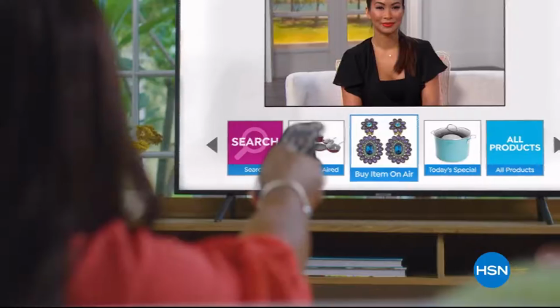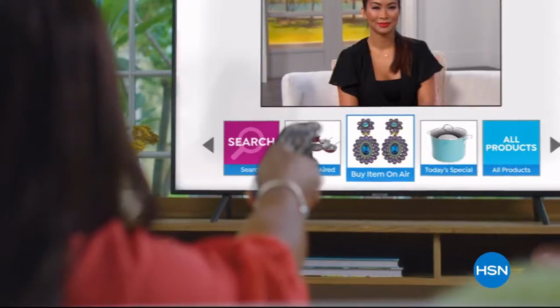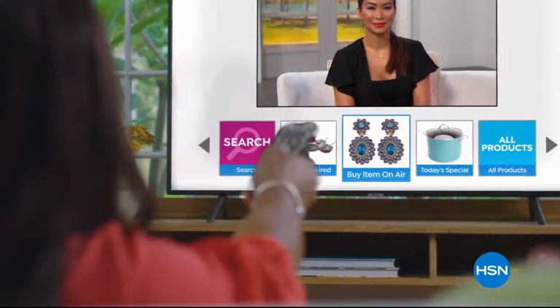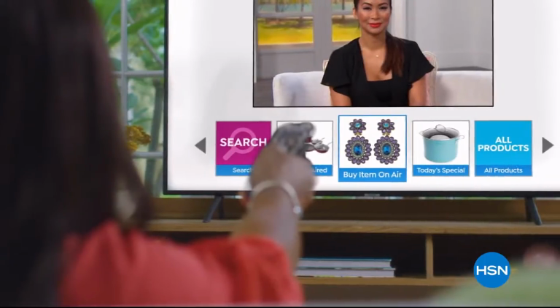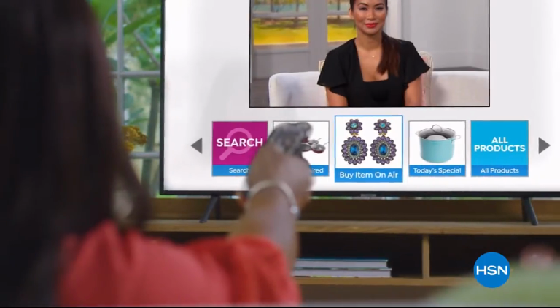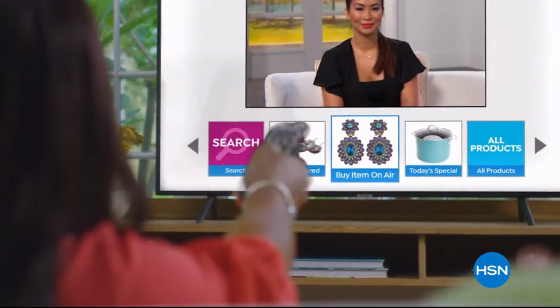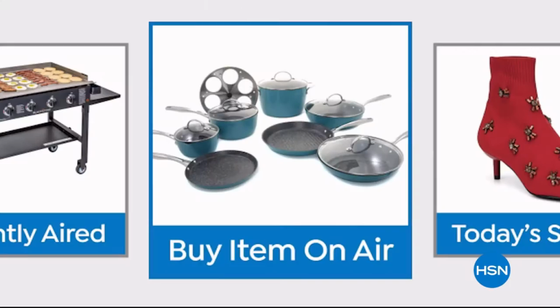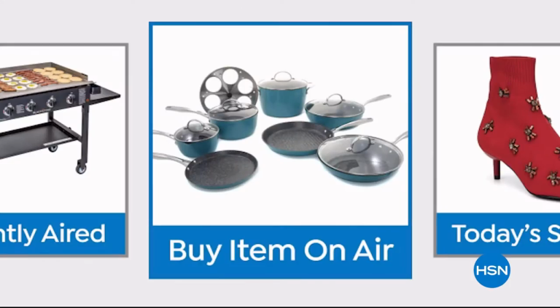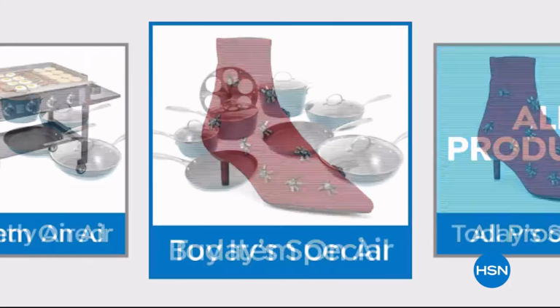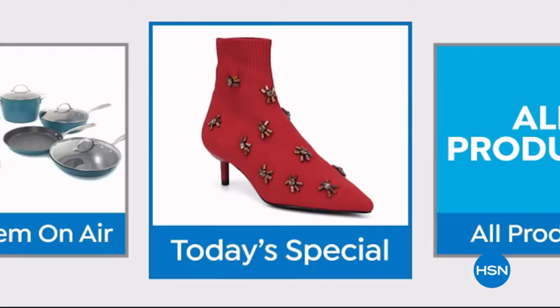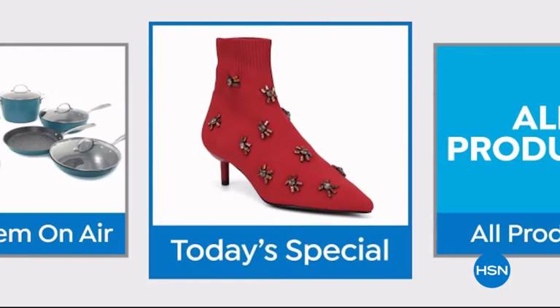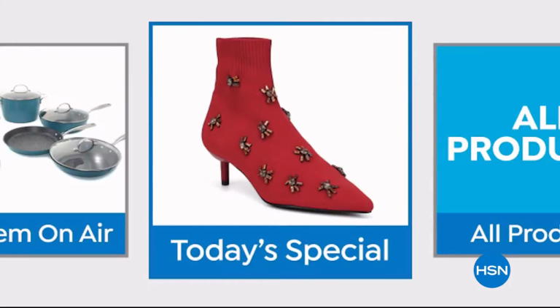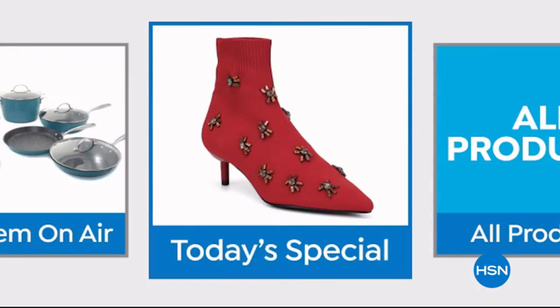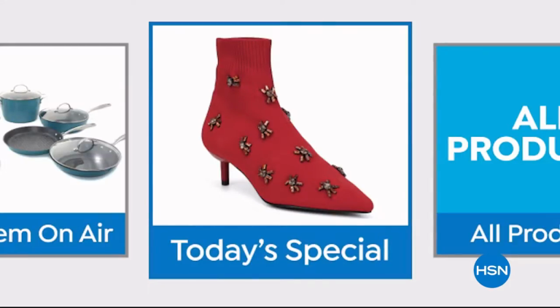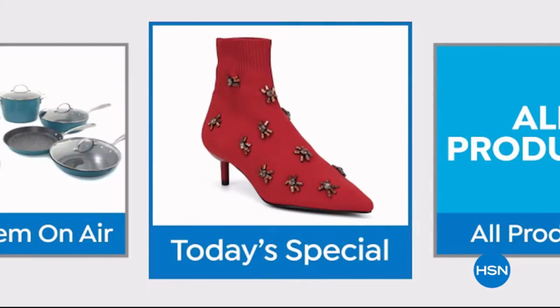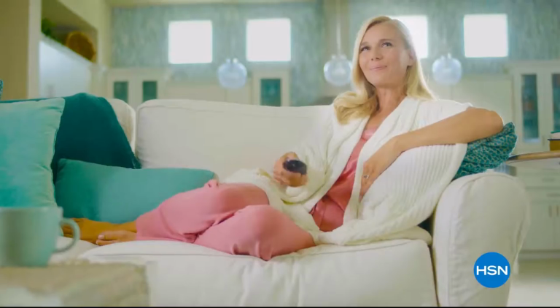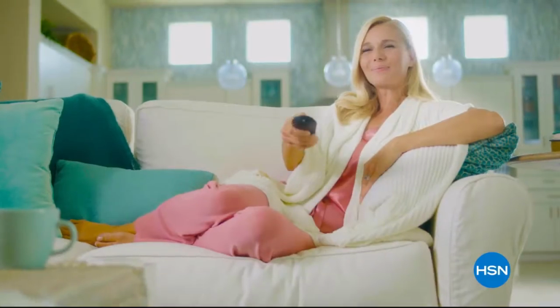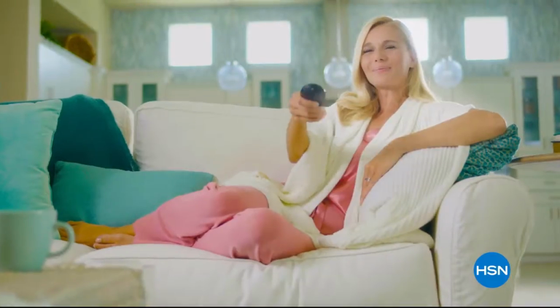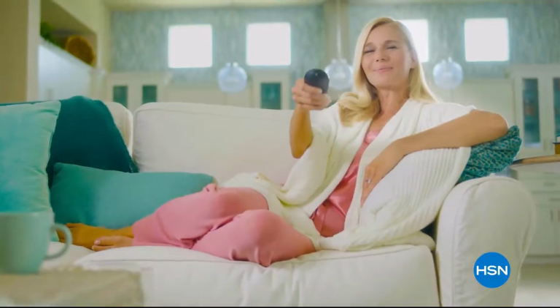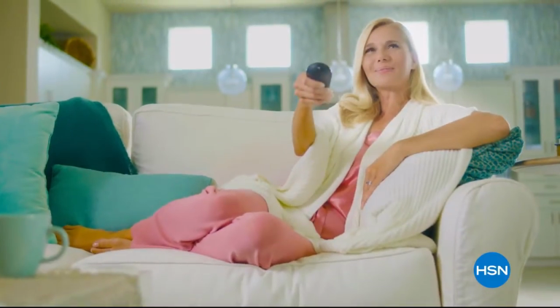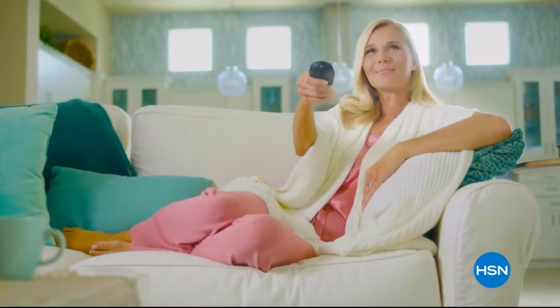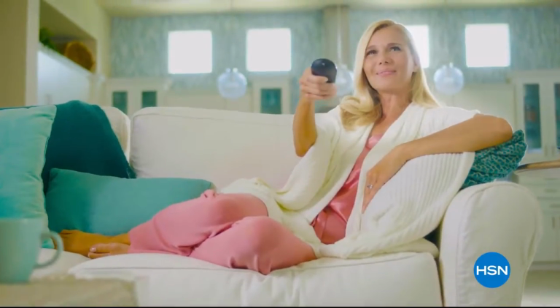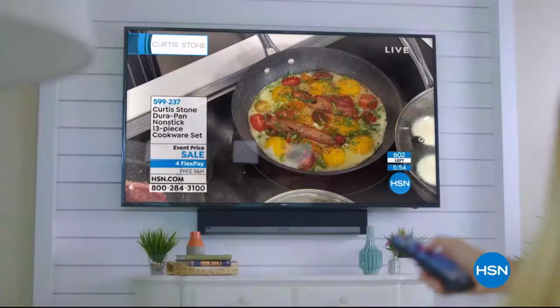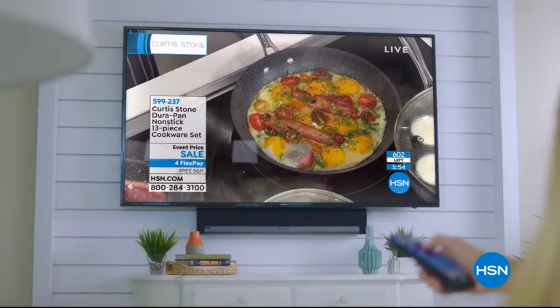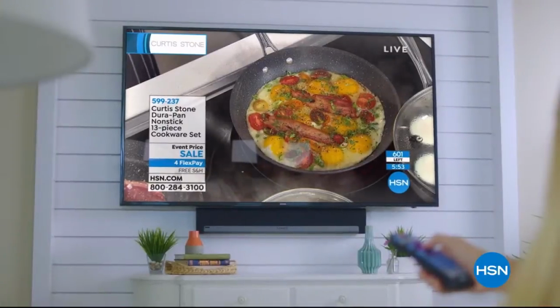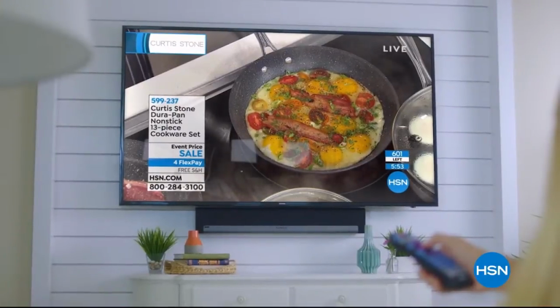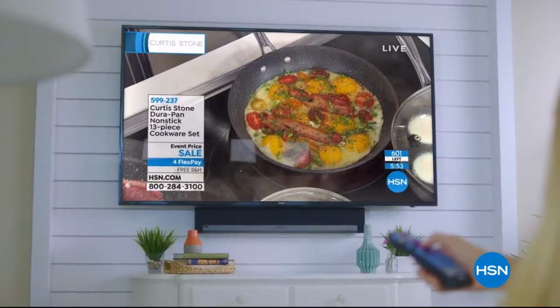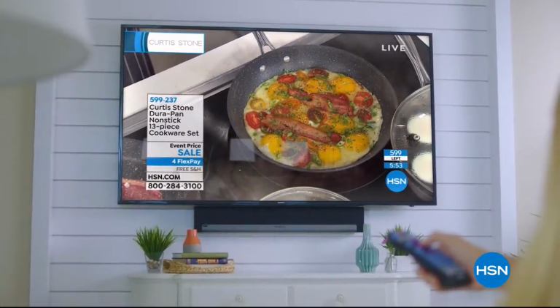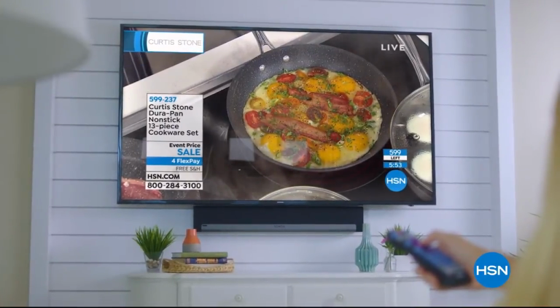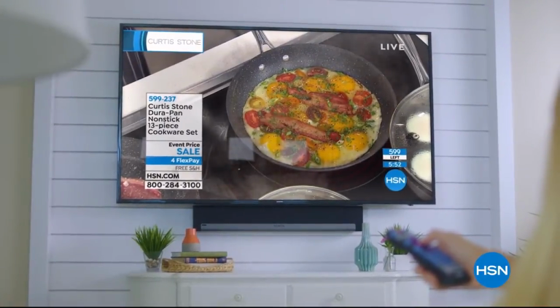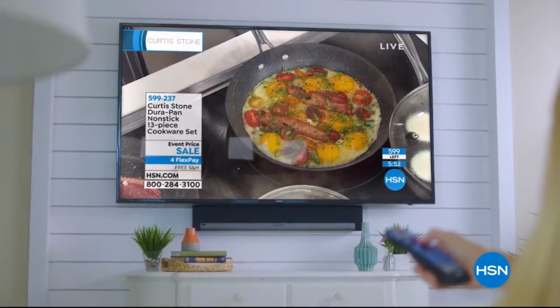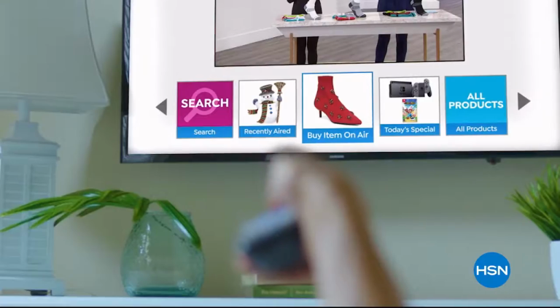Now when you're watching HSN and you see something you want, you can use your remote control to order it. Shop by remote.